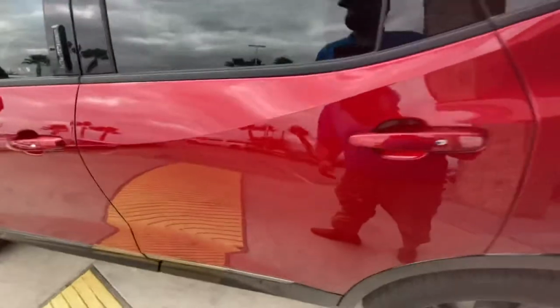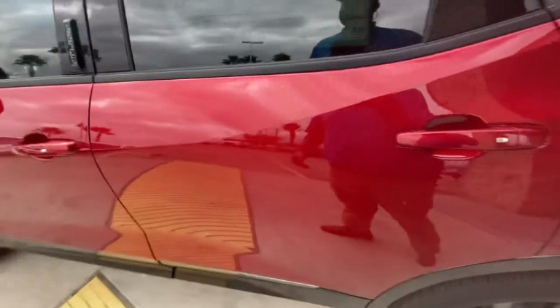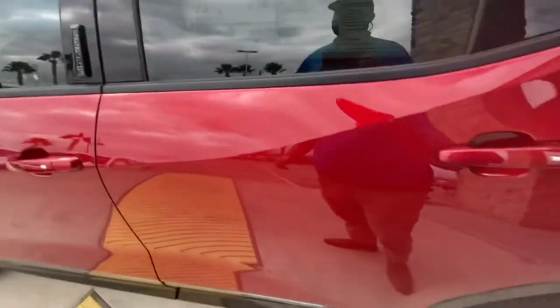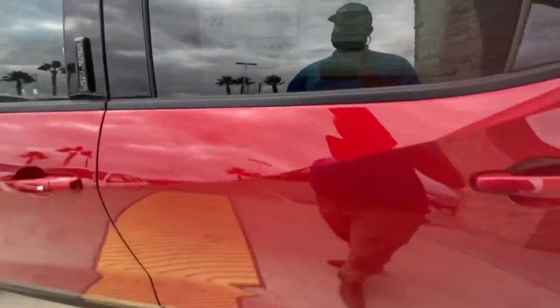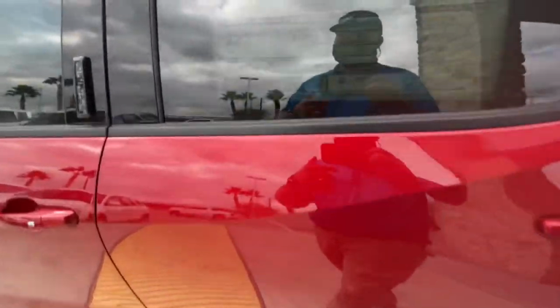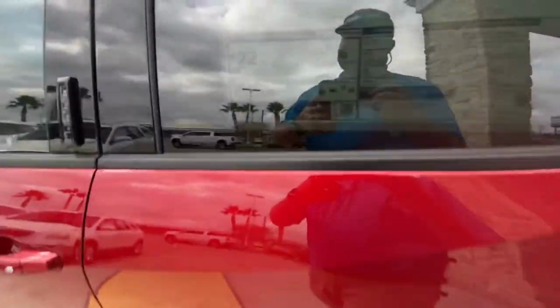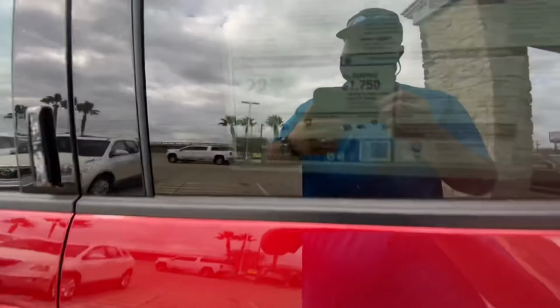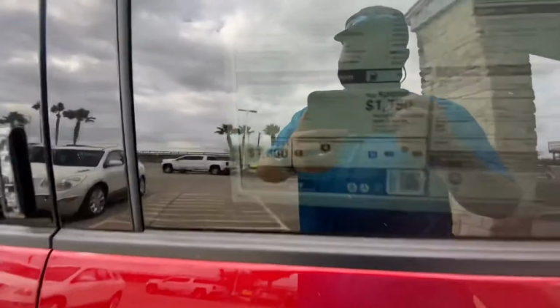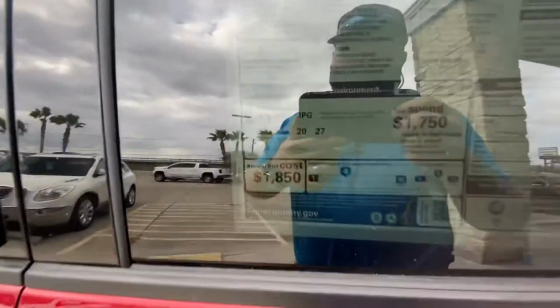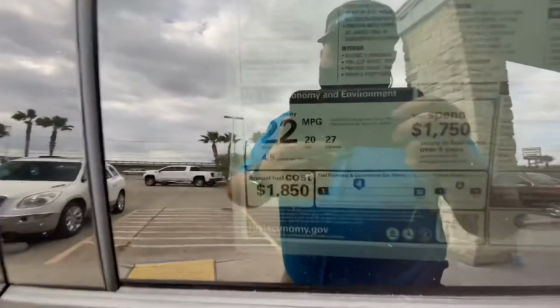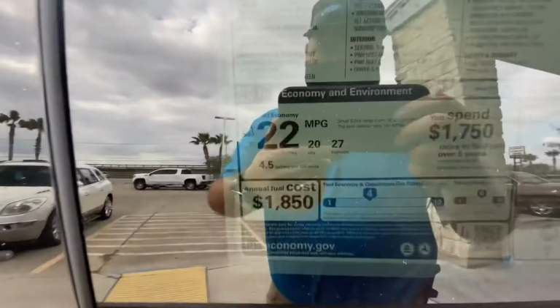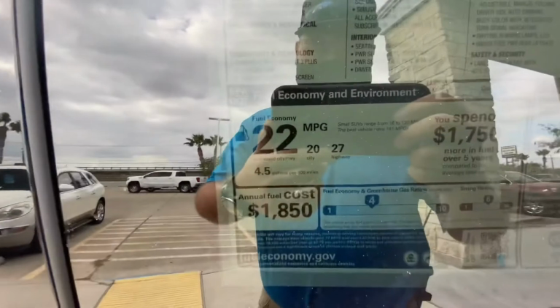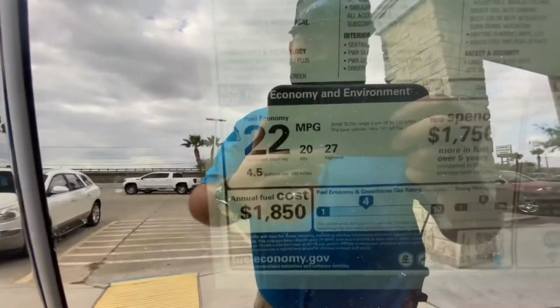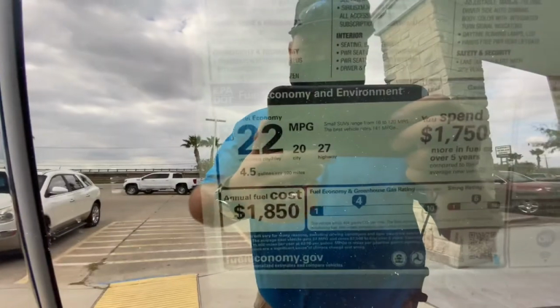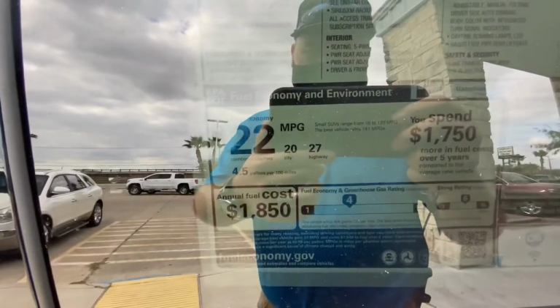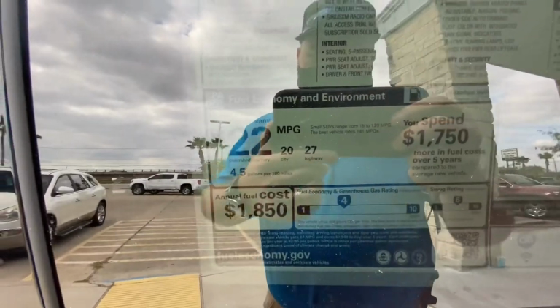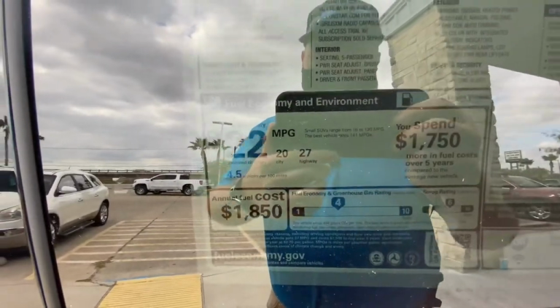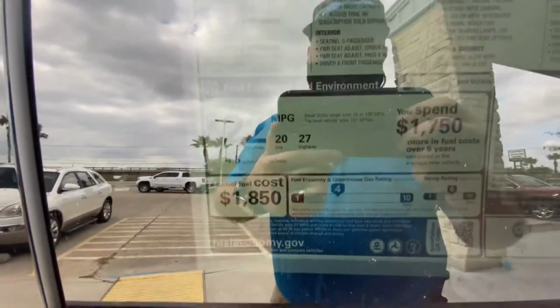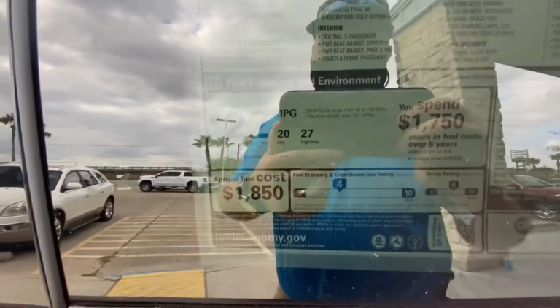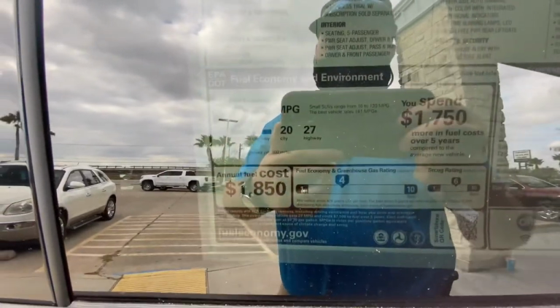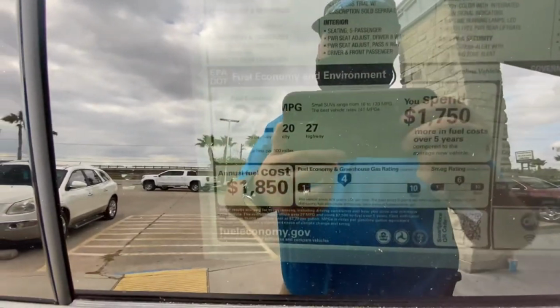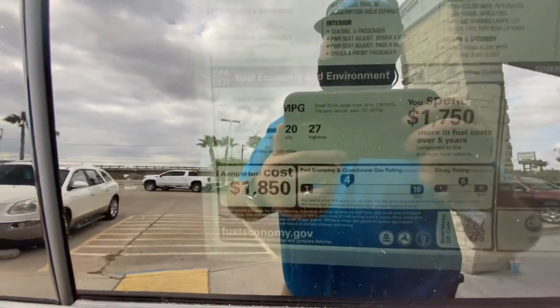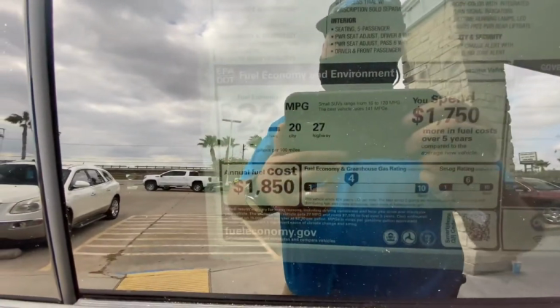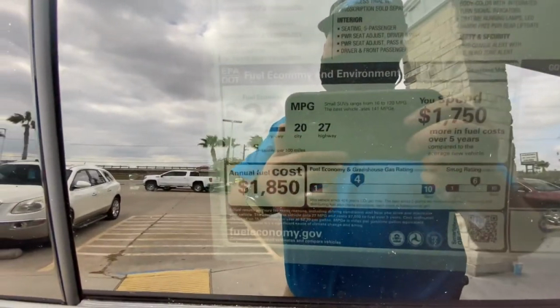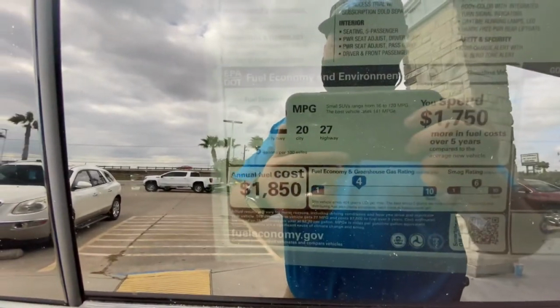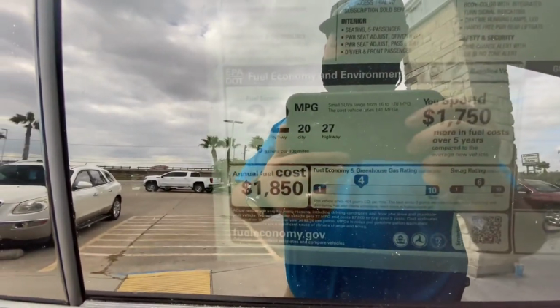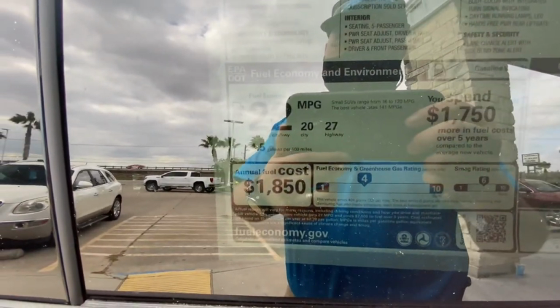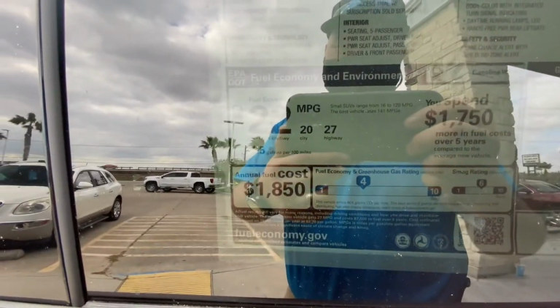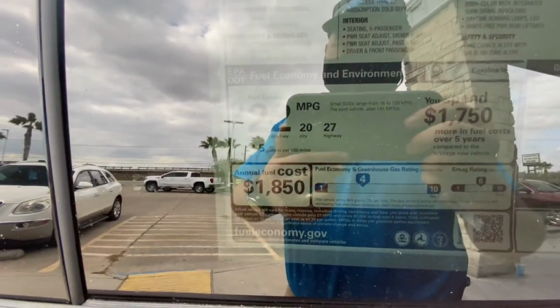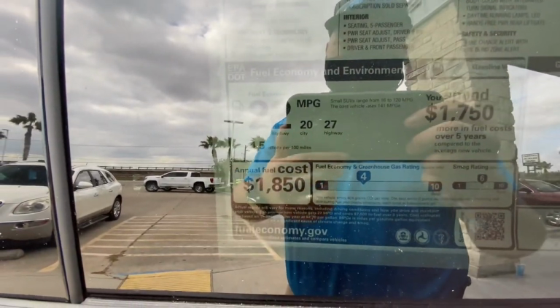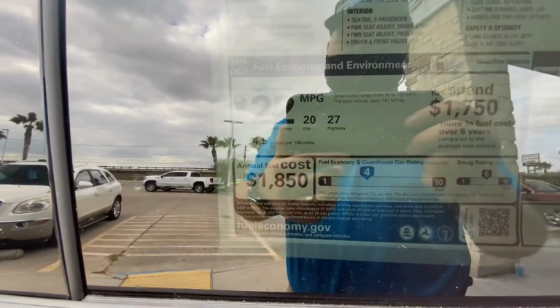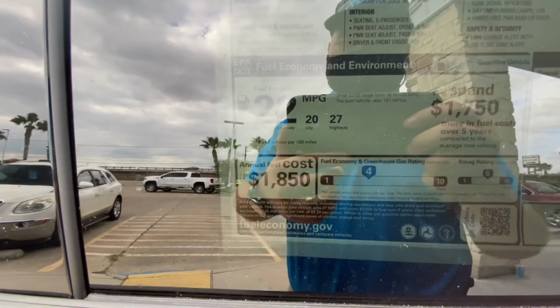We've got our estimated fuel economy of 22 combined highway and city, and 27 on the highway alone.